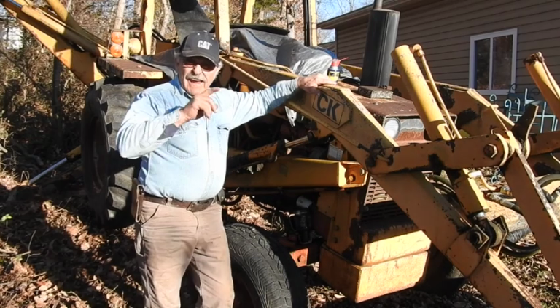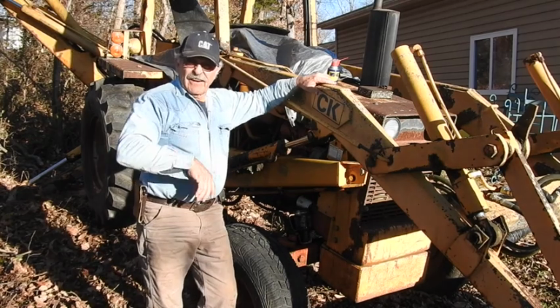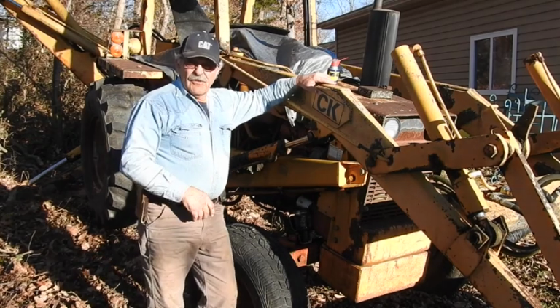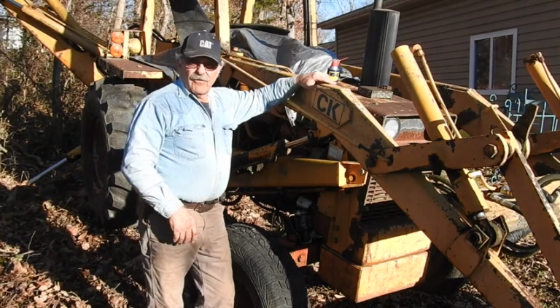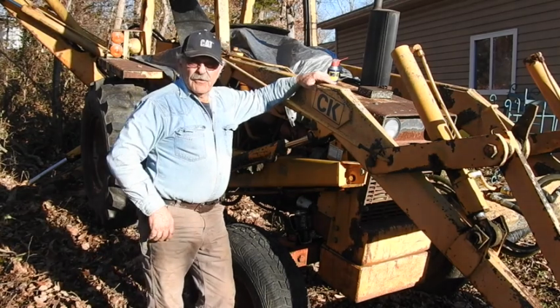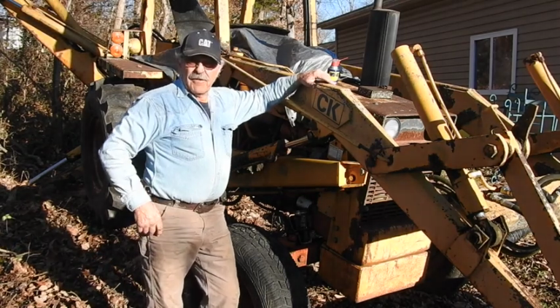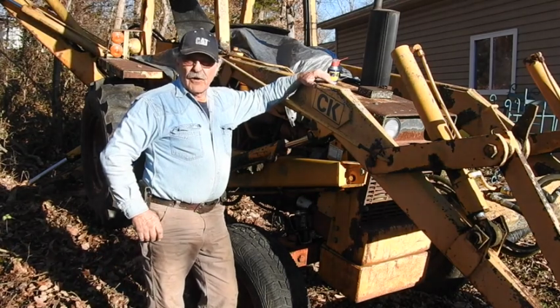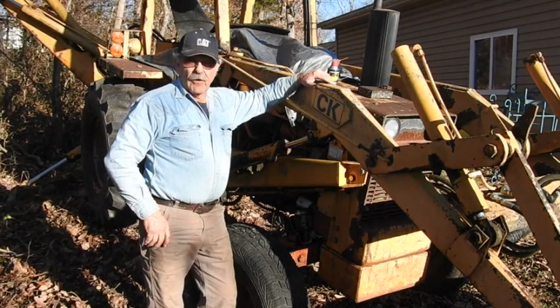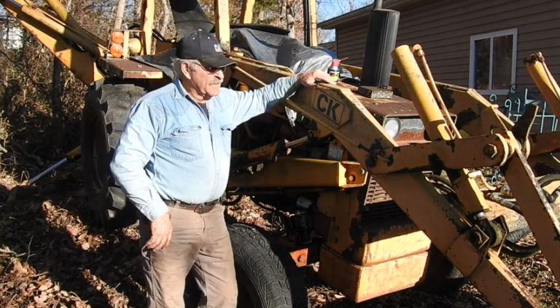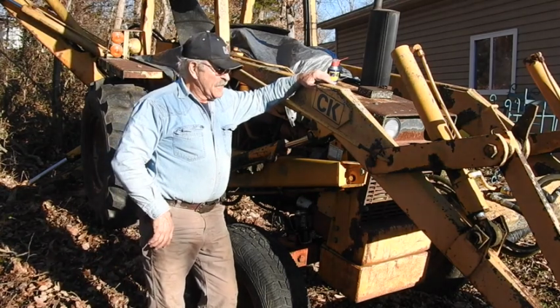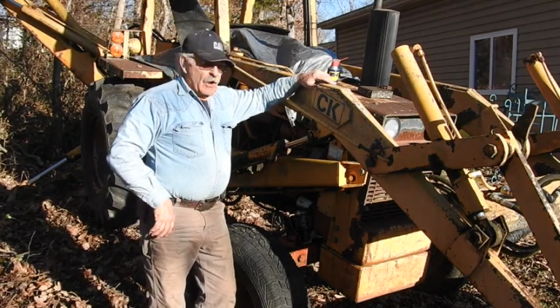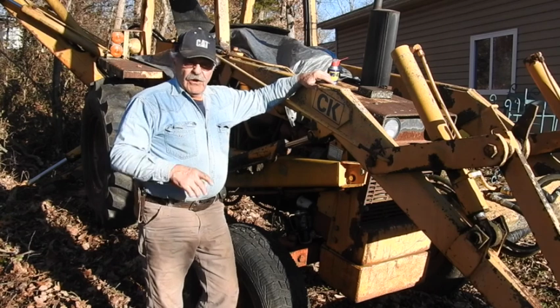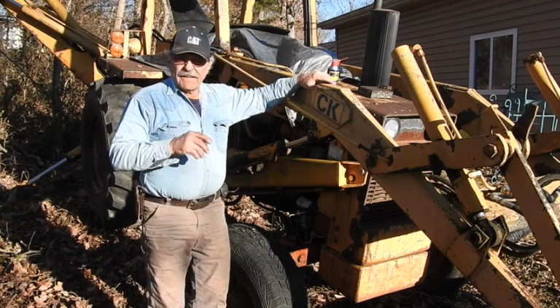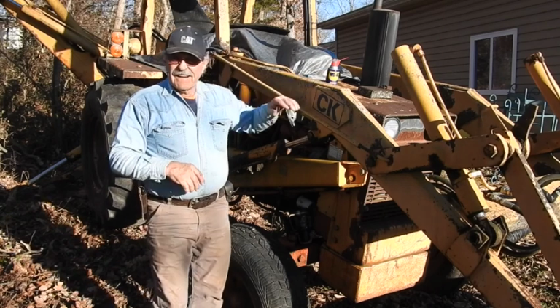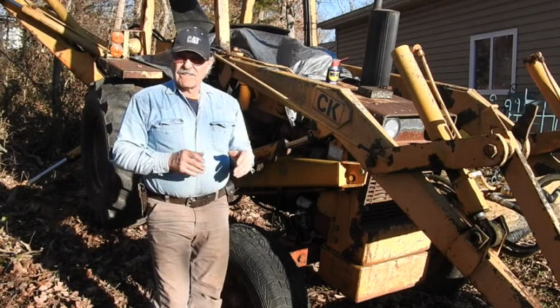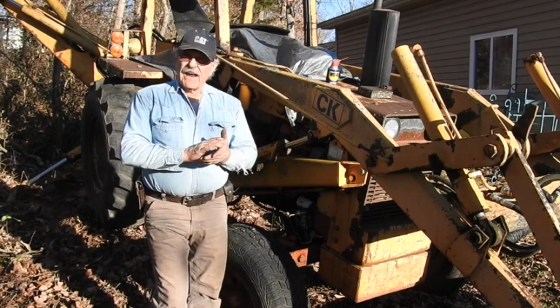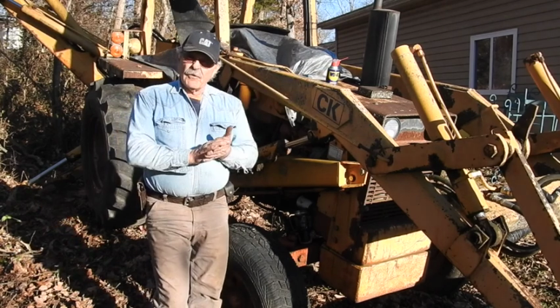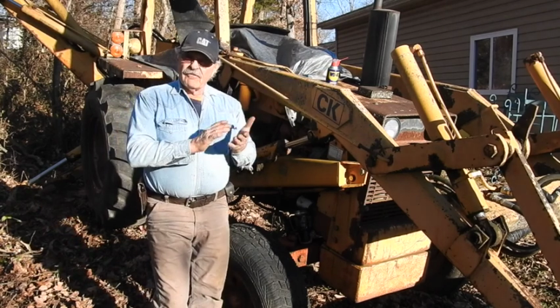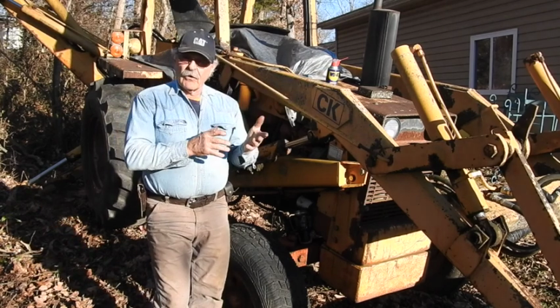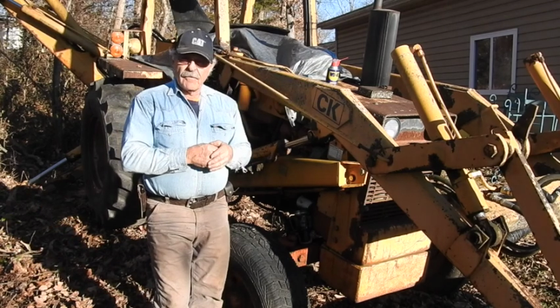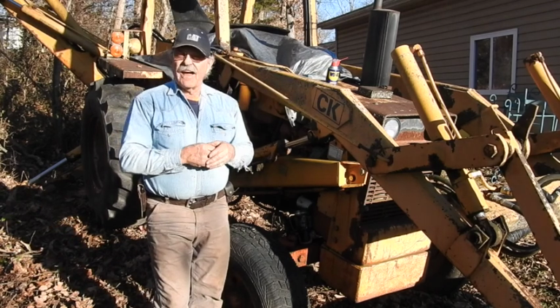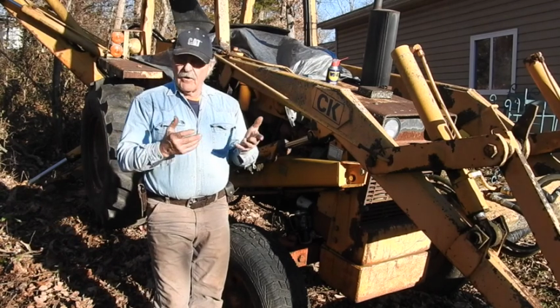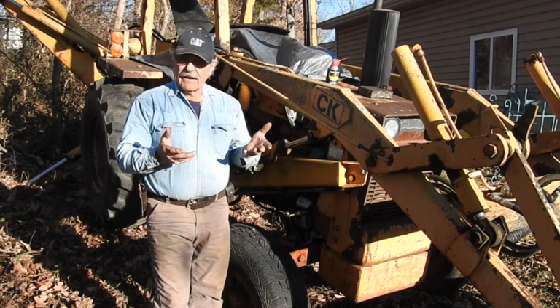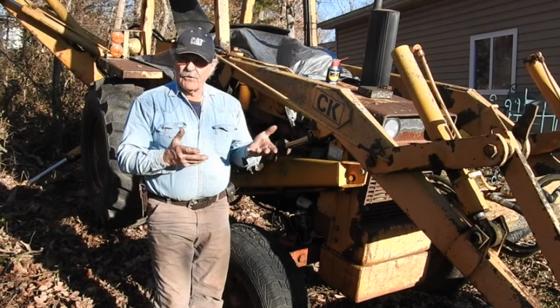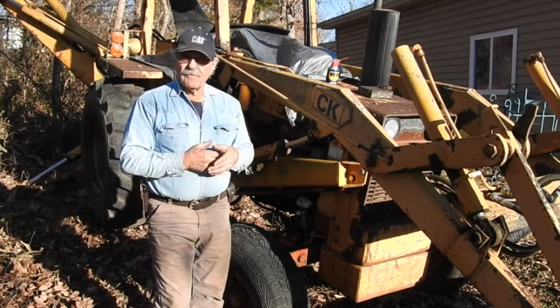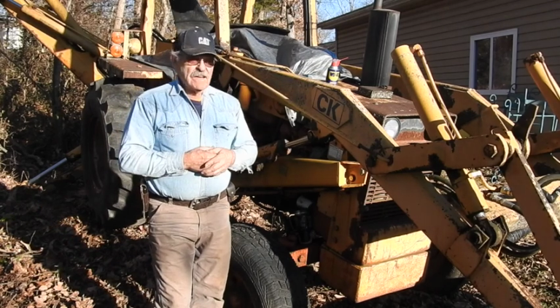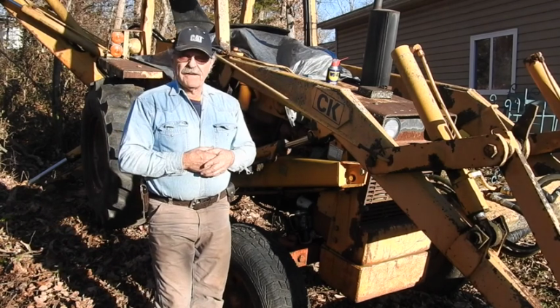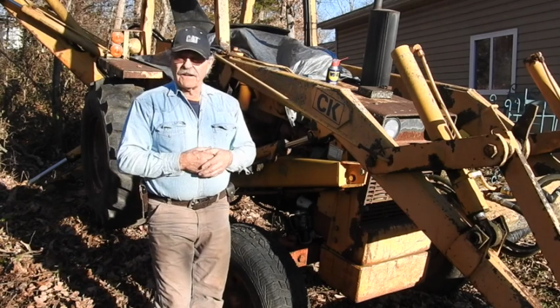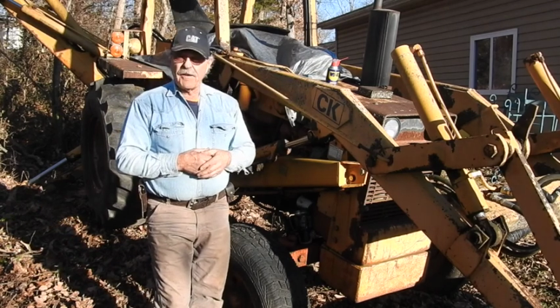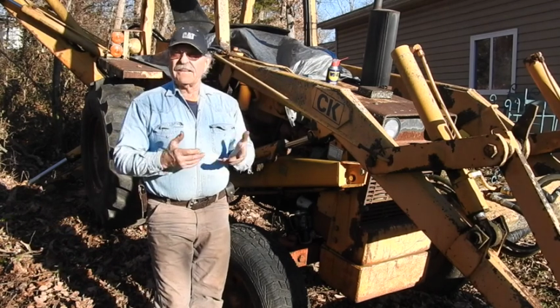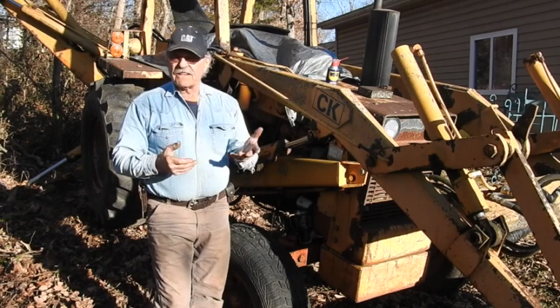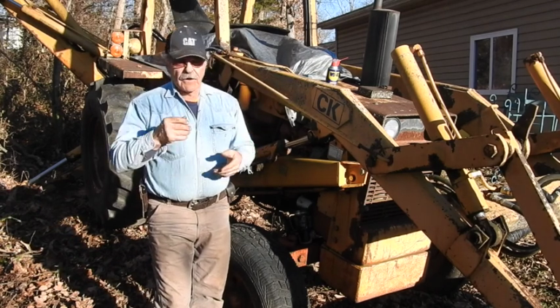Hey, good afternoon everyone, Tractor Man 44 here. You know, I tell you guys all the time: when you have old equipment, you have to be willing to spend a little time making things work.